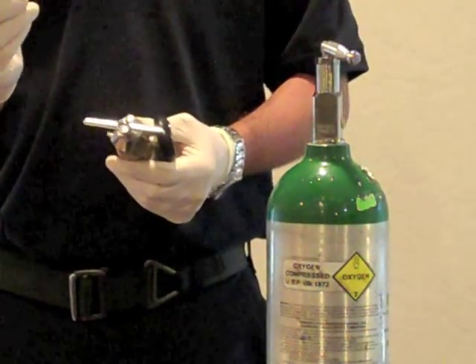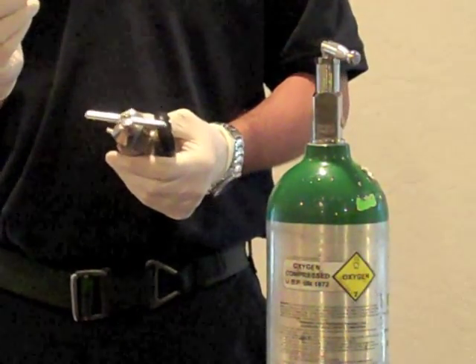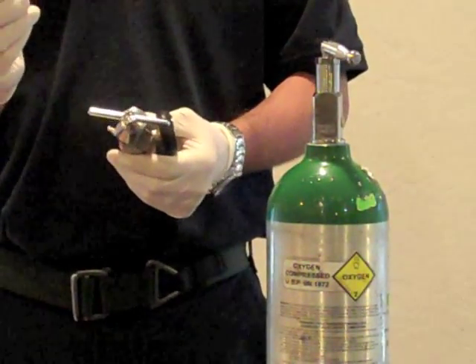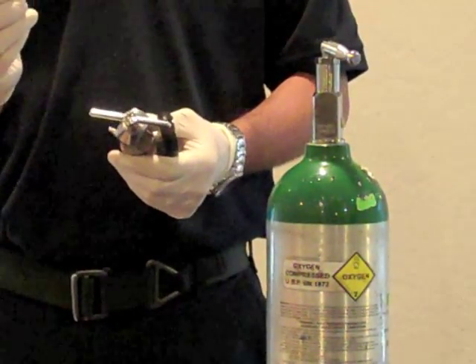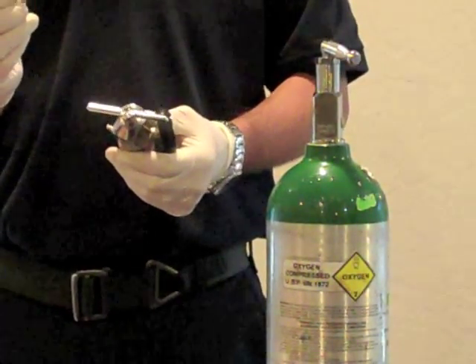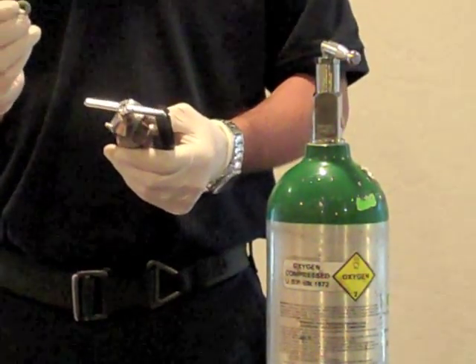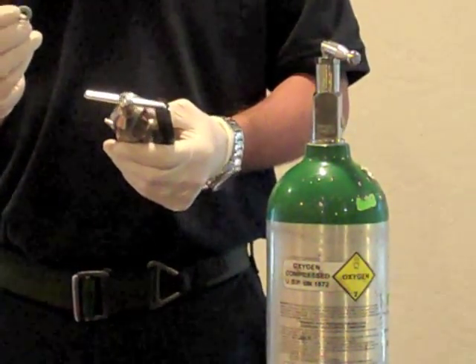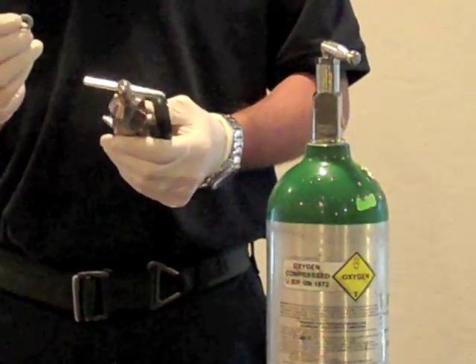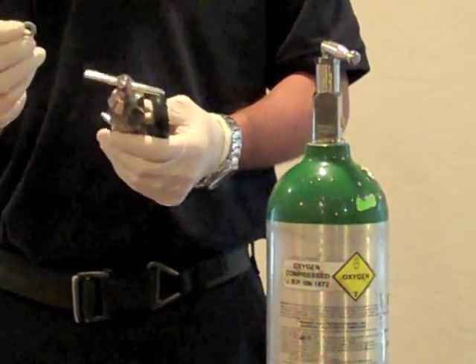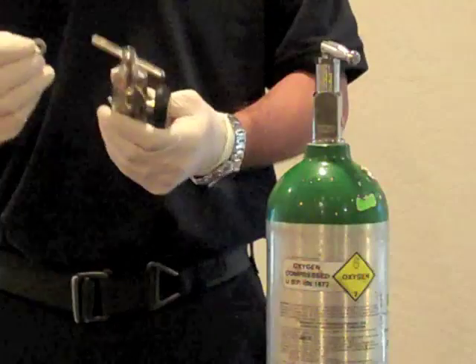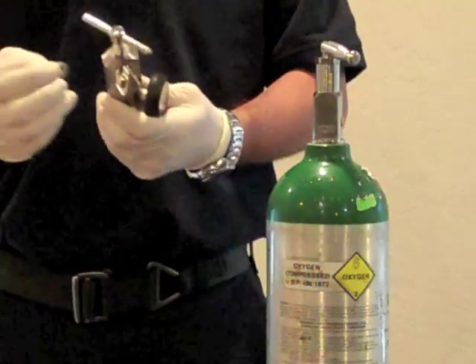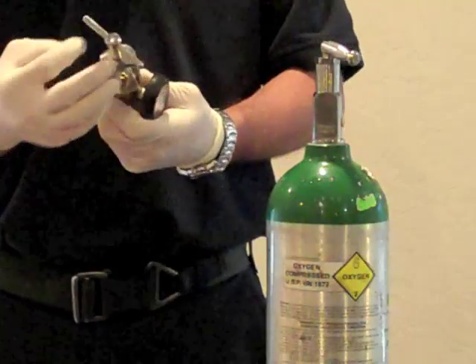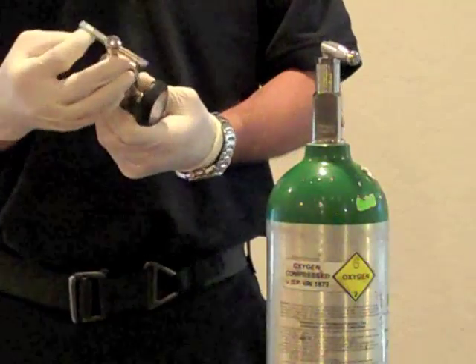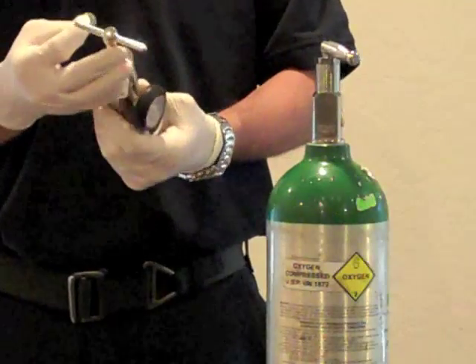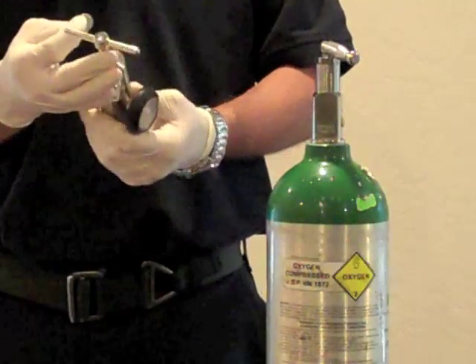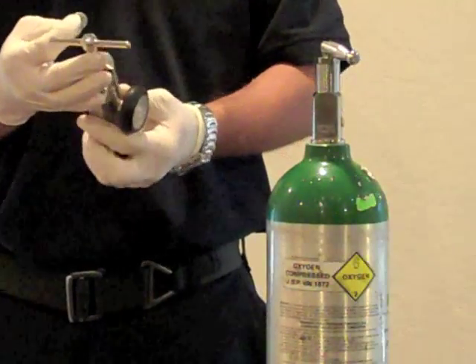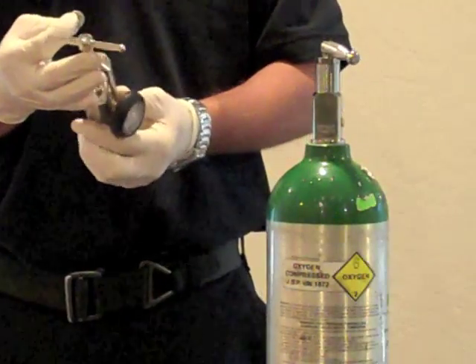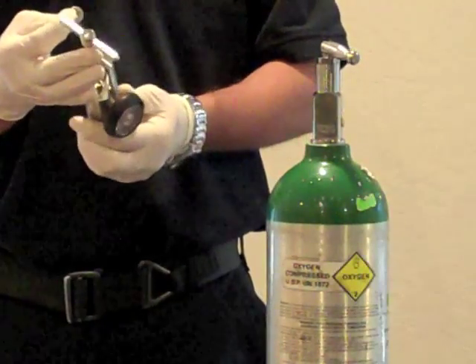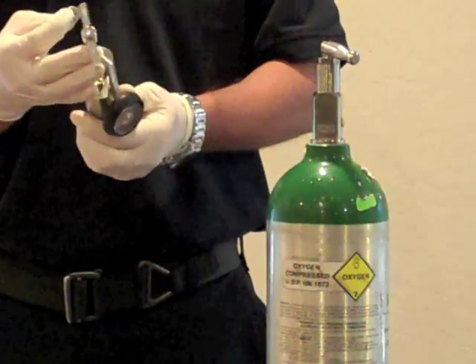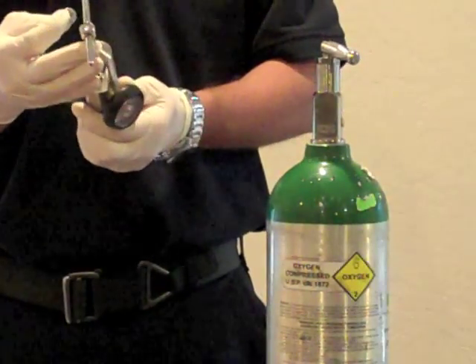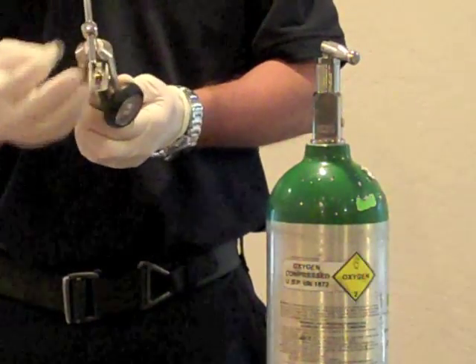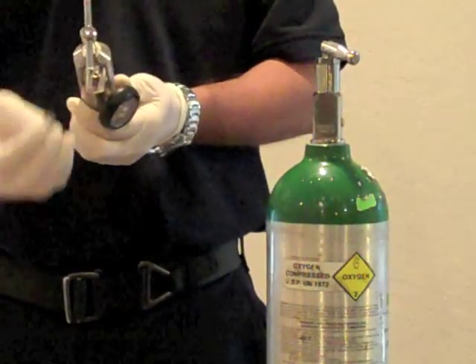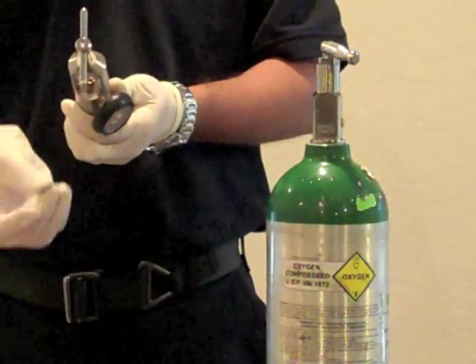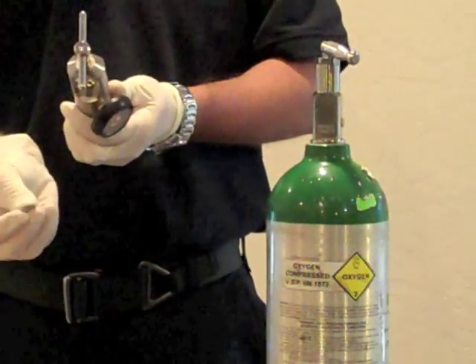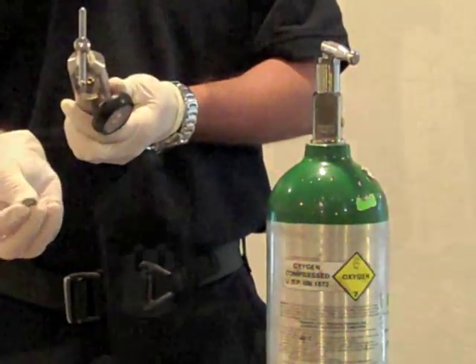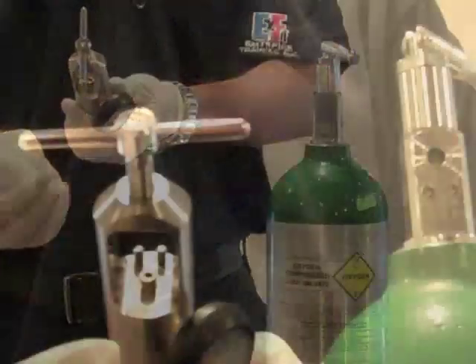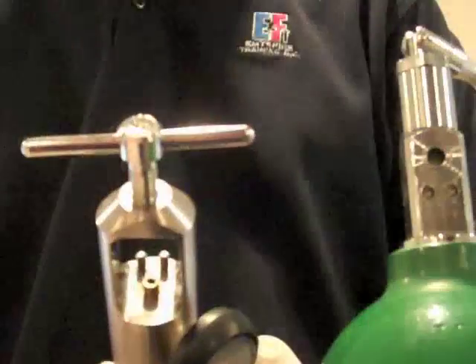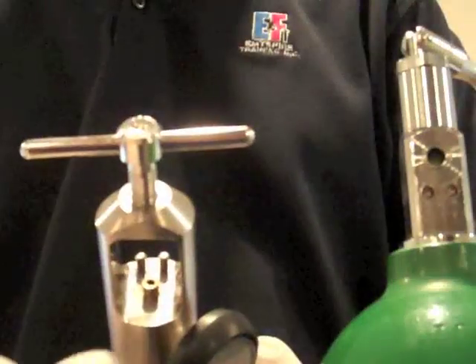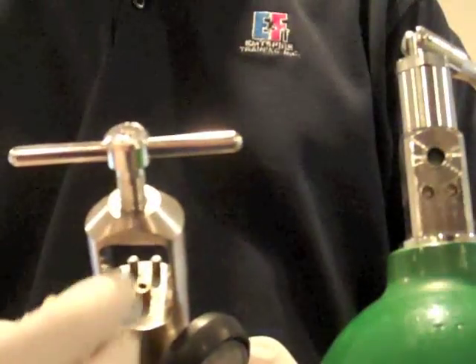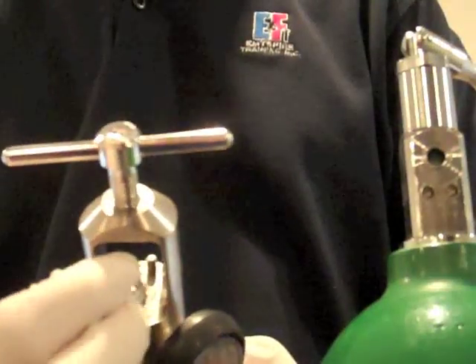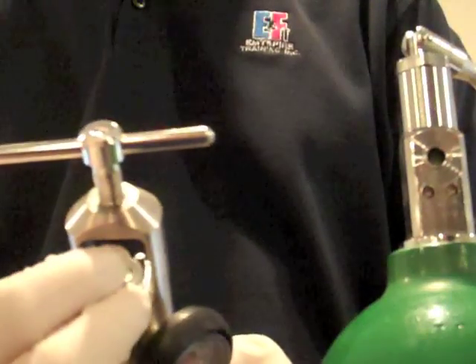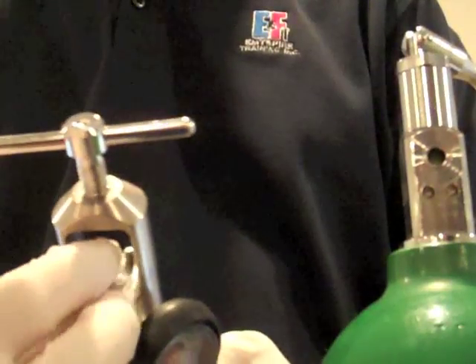Assemble the regulator and oxygen bottle, making sure that you have the correct gasket or O-ring and that it is properly seated.